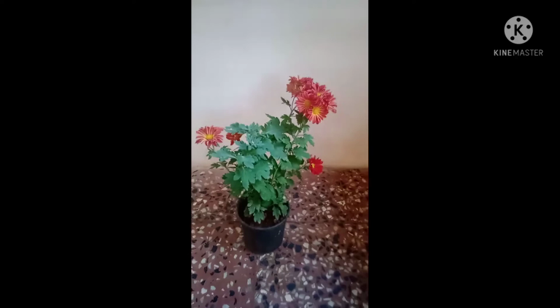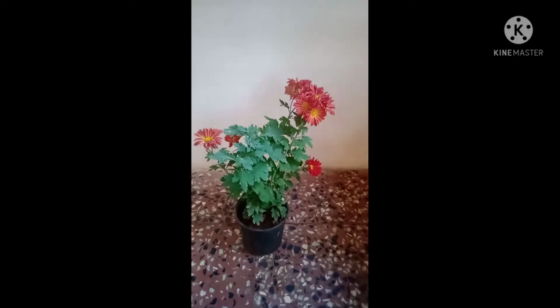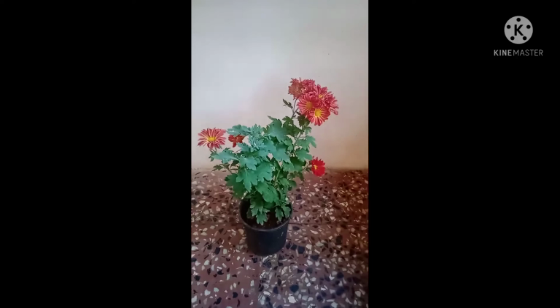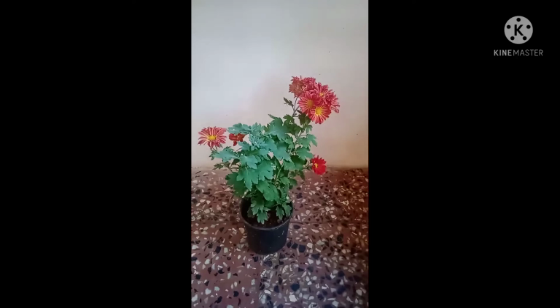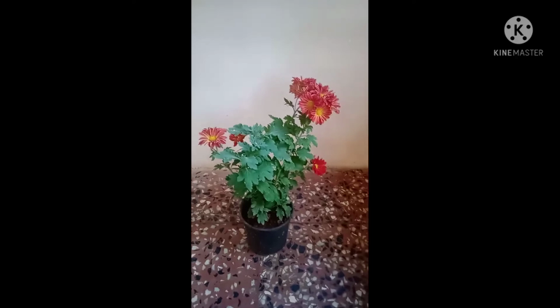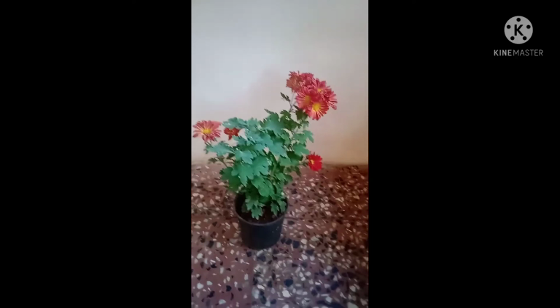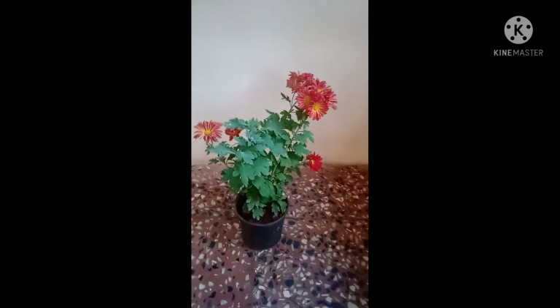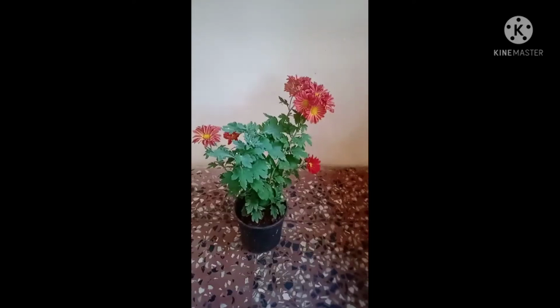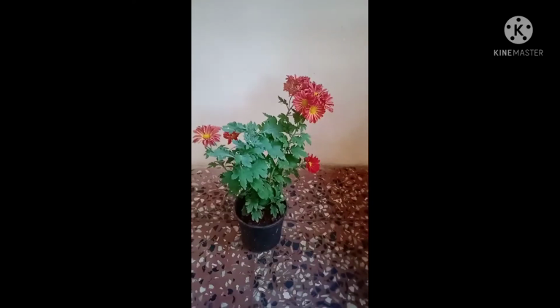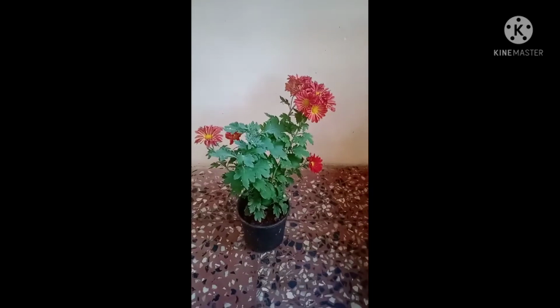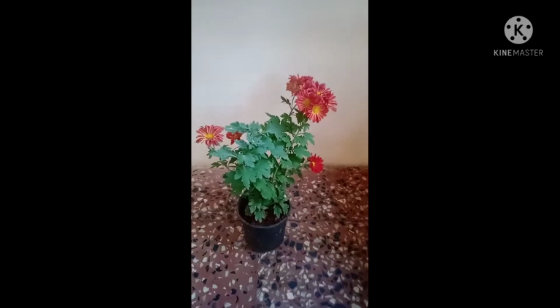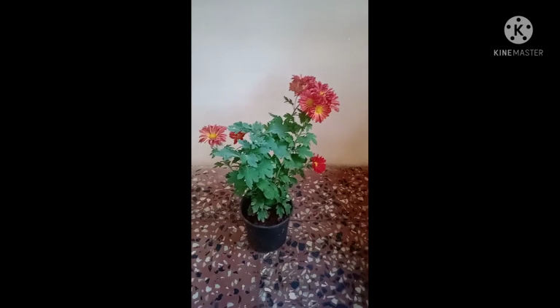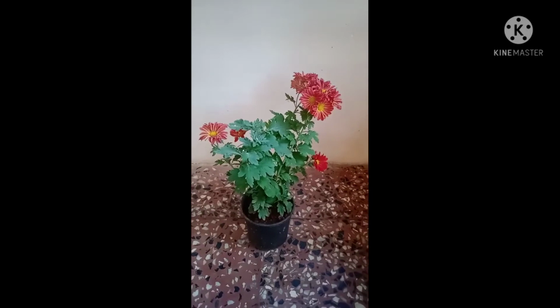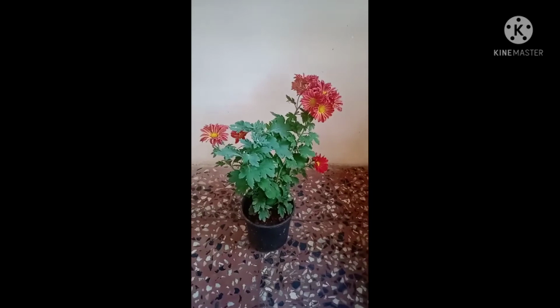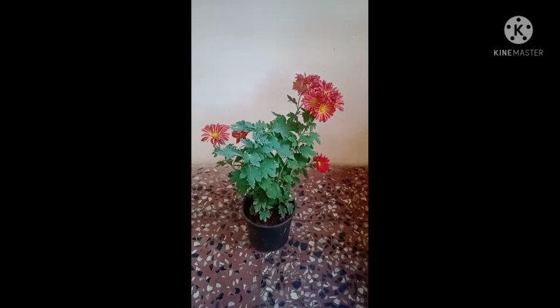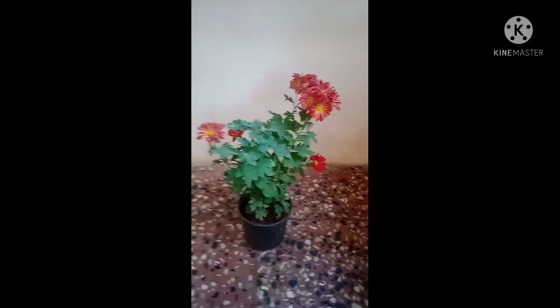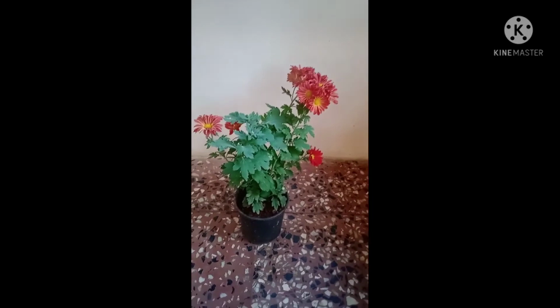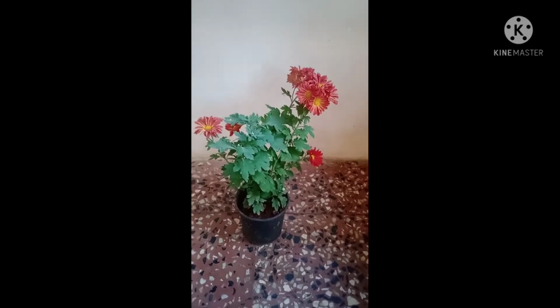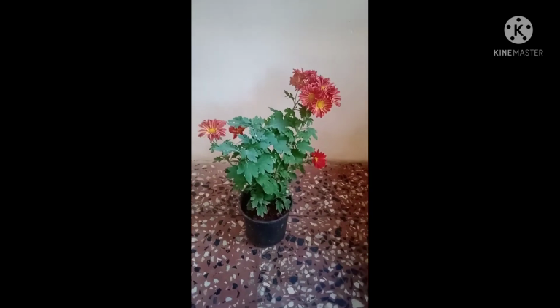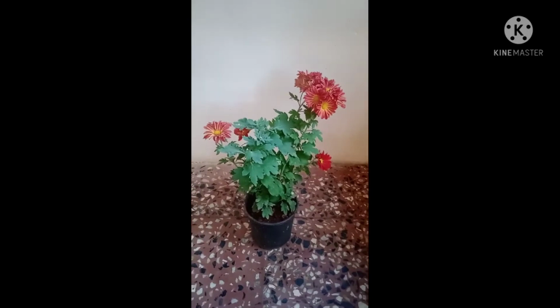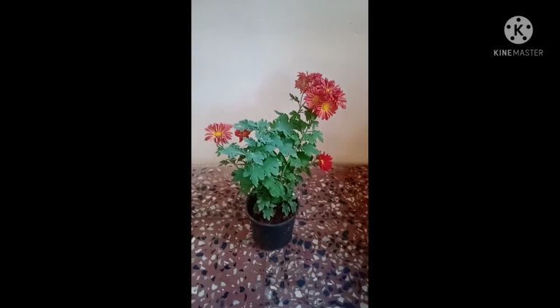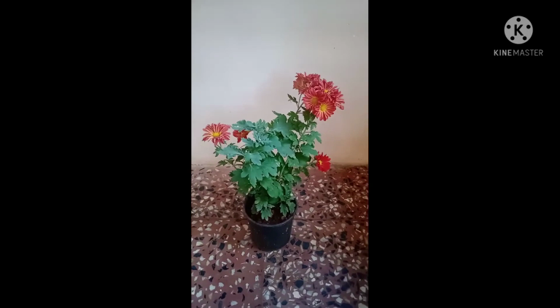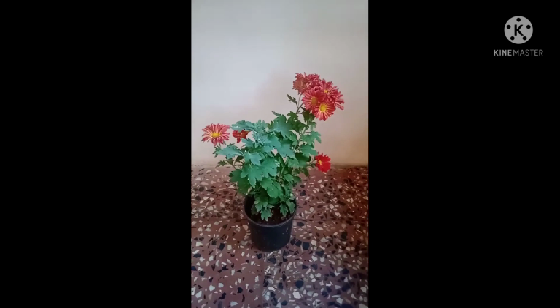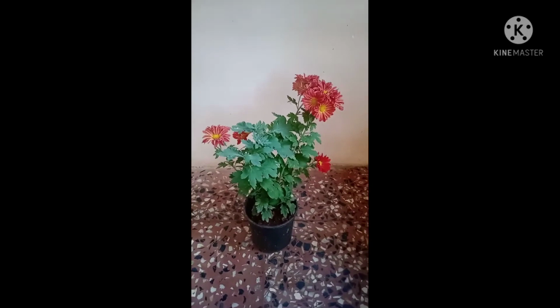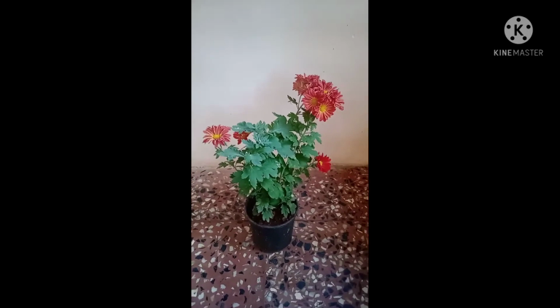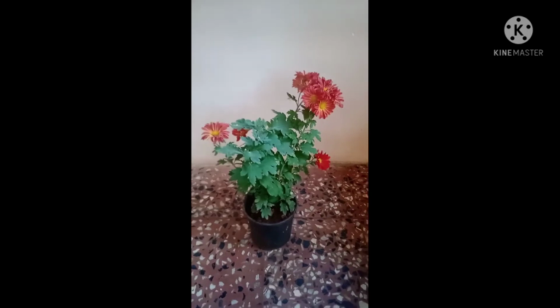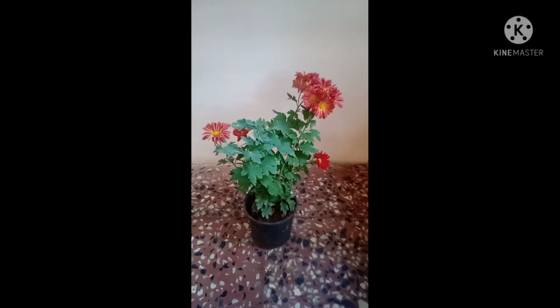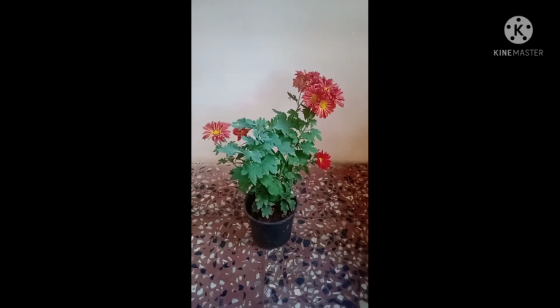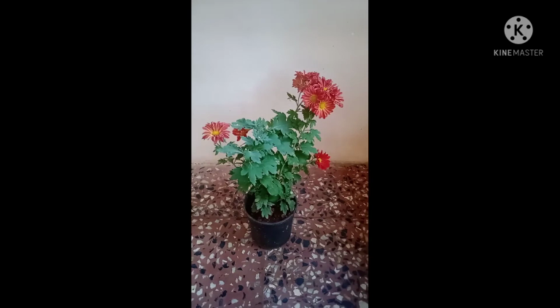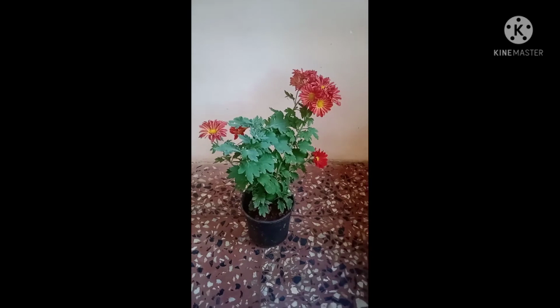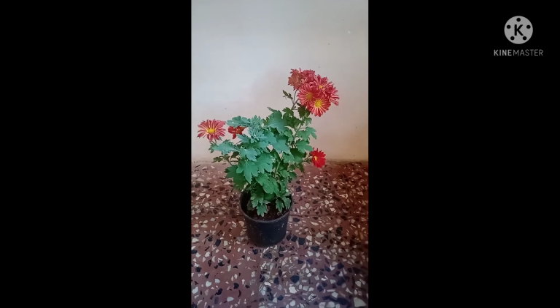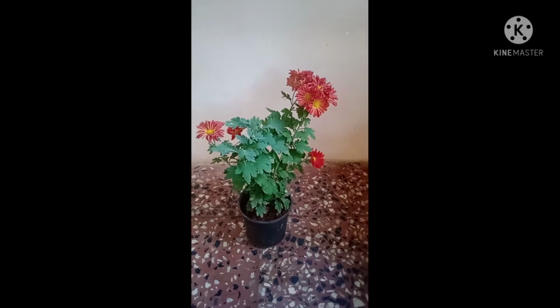Hi guys, I'm Trisha. Today I'm going to tell you some information and care about the Chrysanthemum plant.